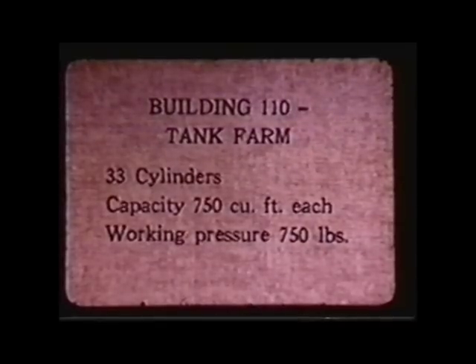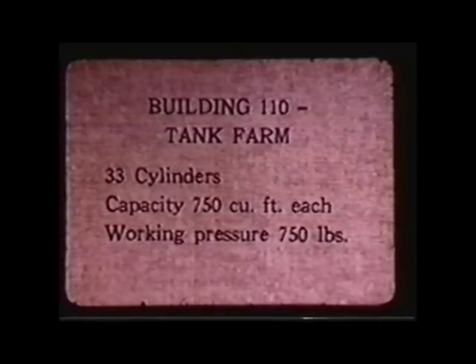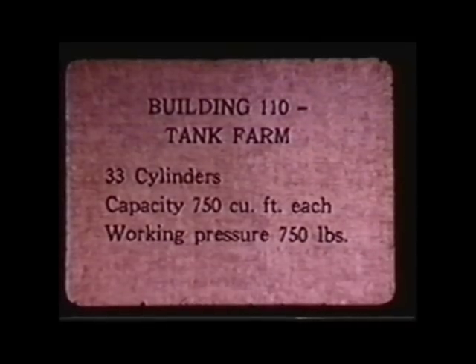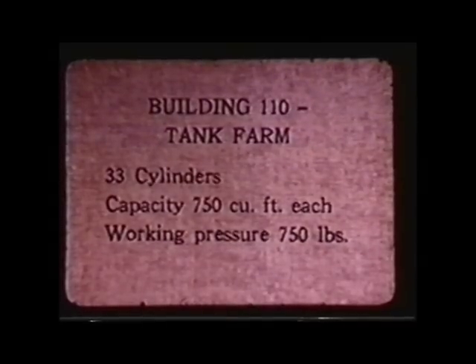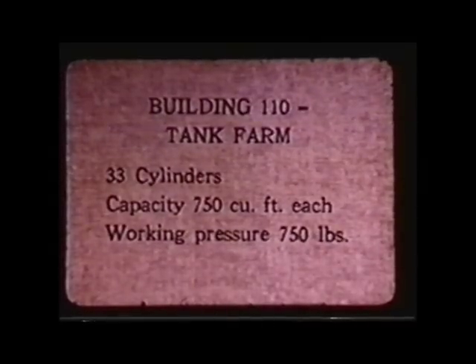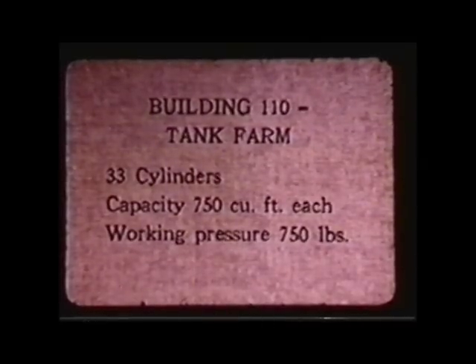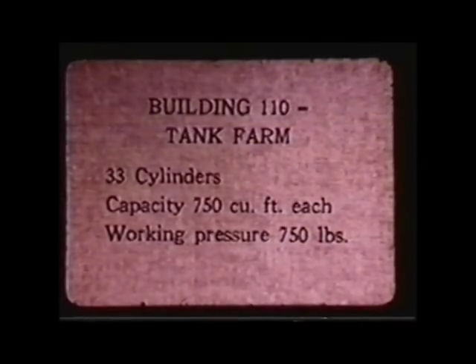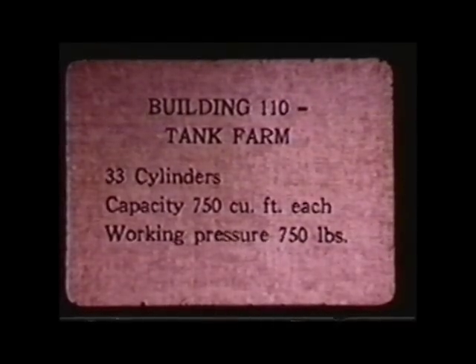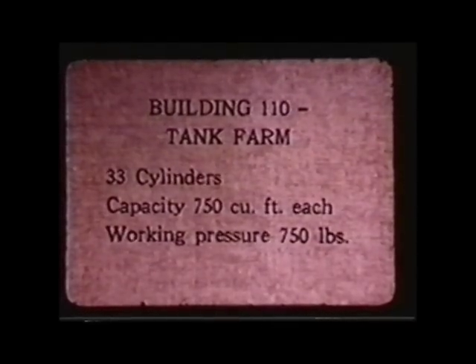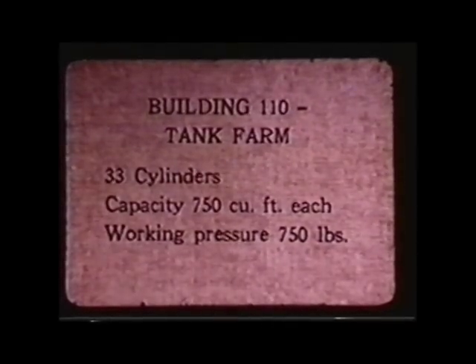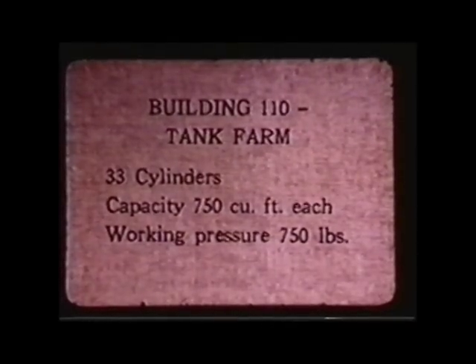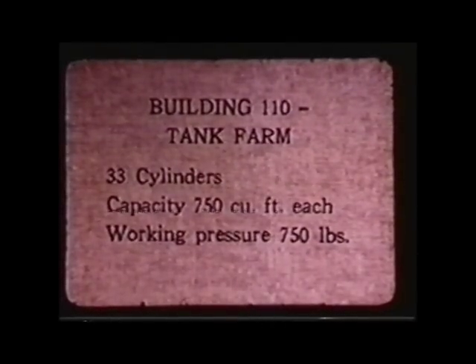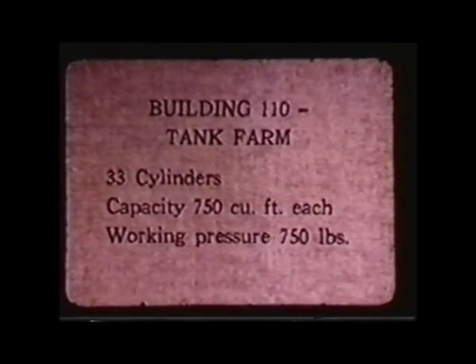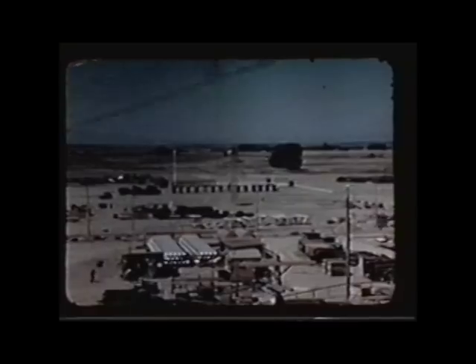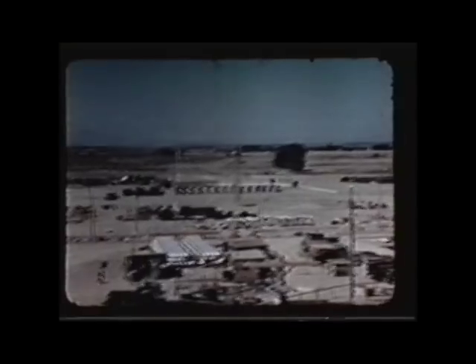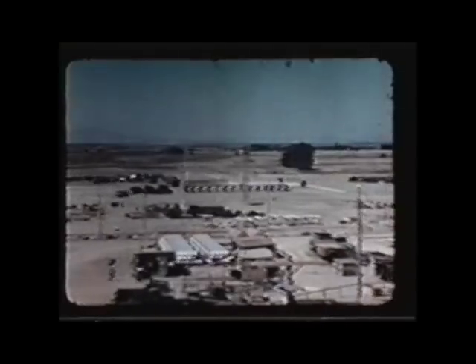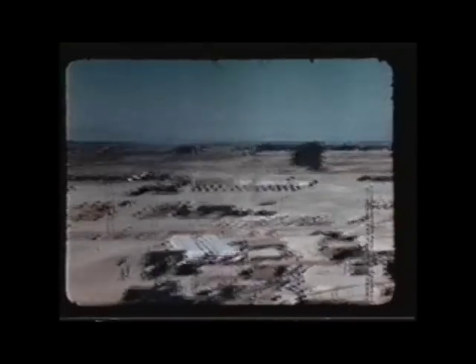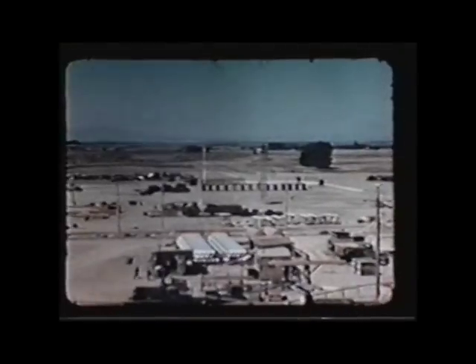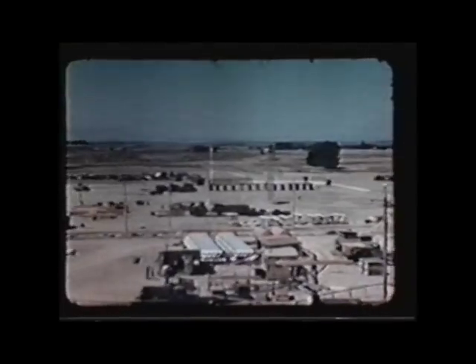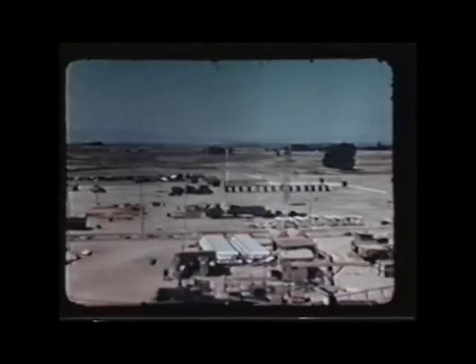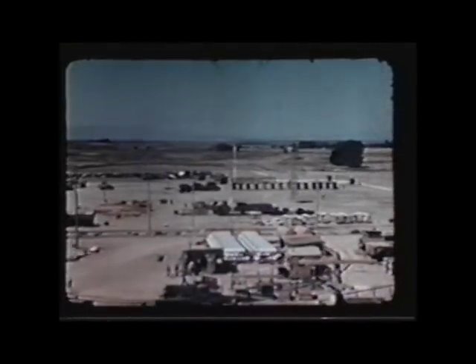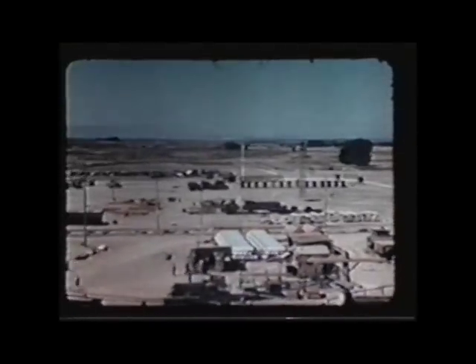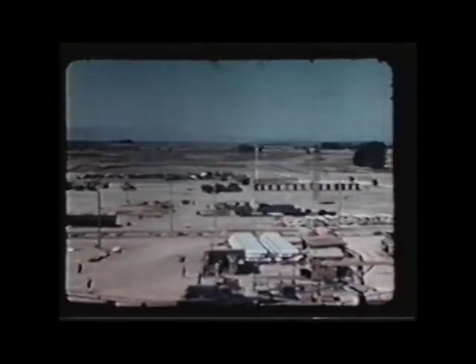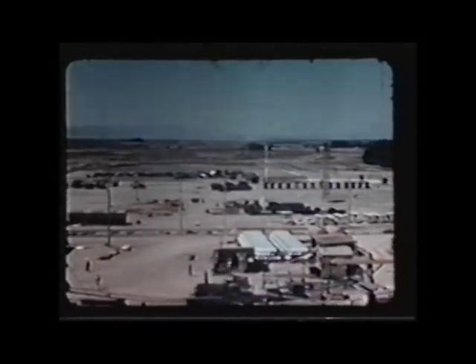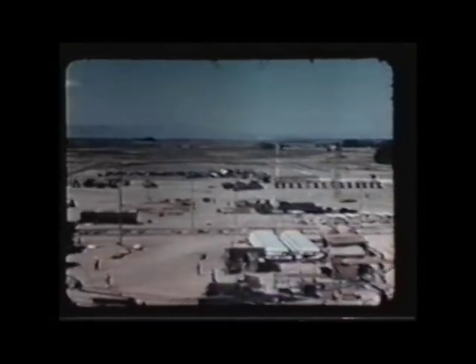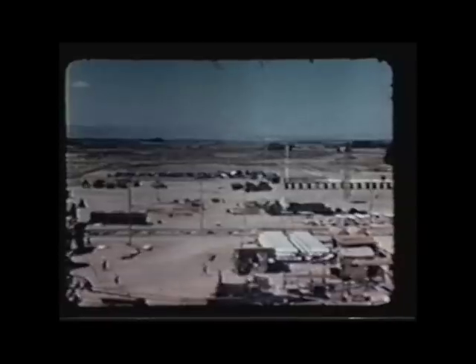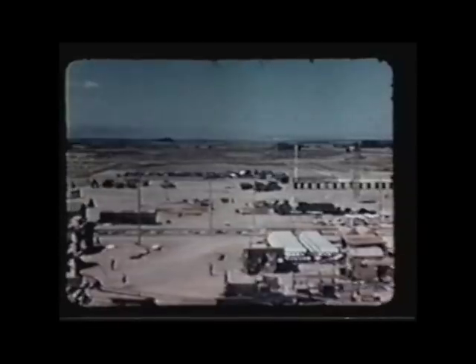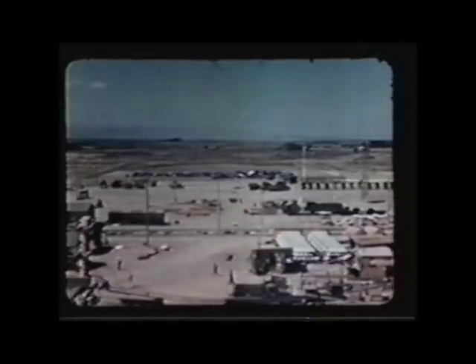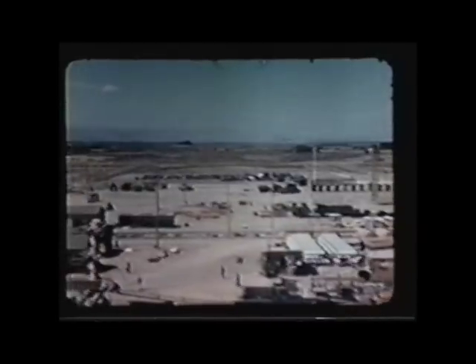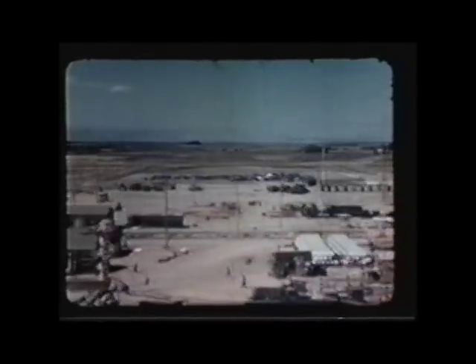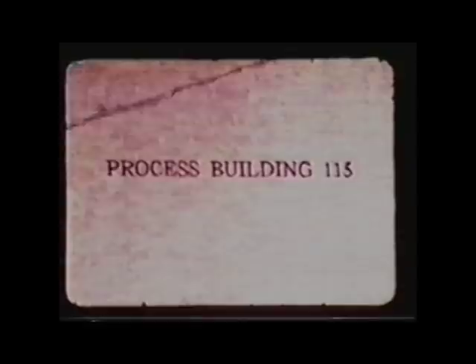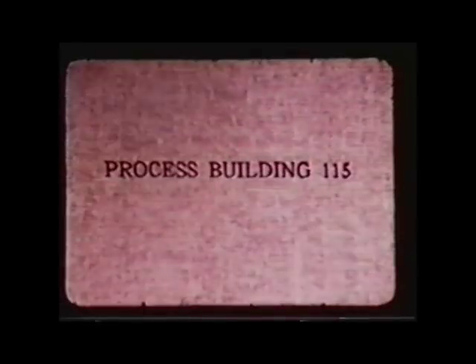Here they're showing the helium tanks that they used to create the atmosphere inside the pile.